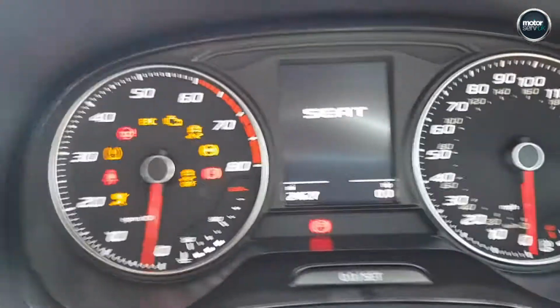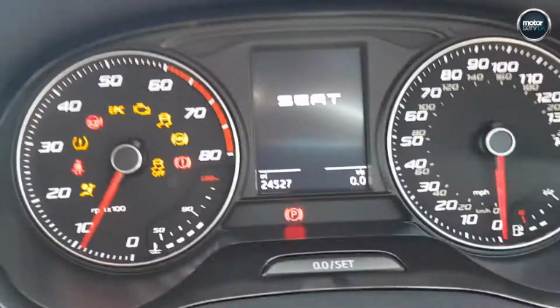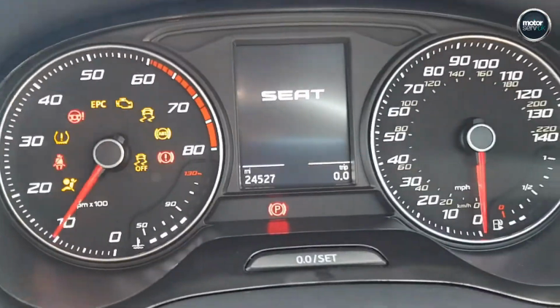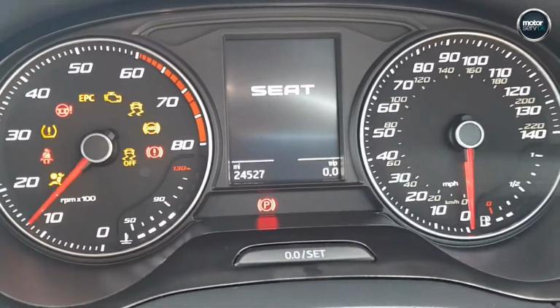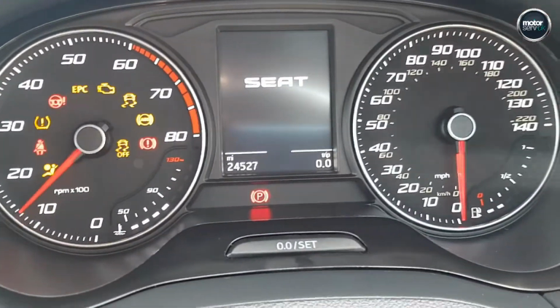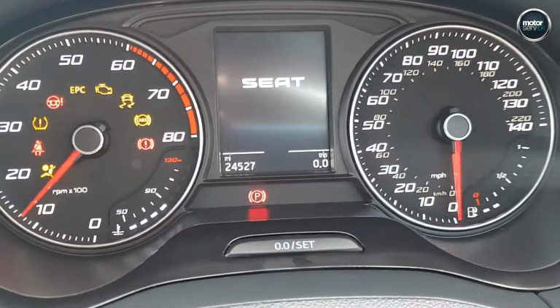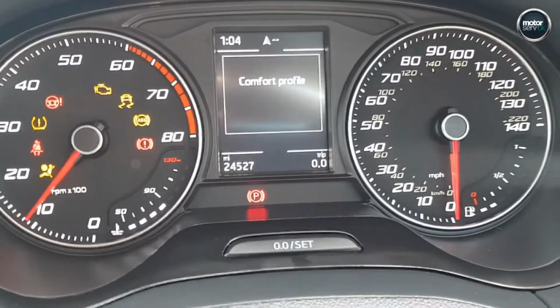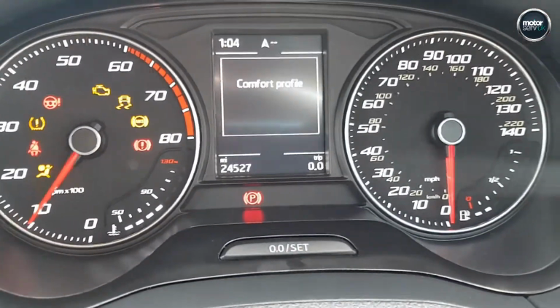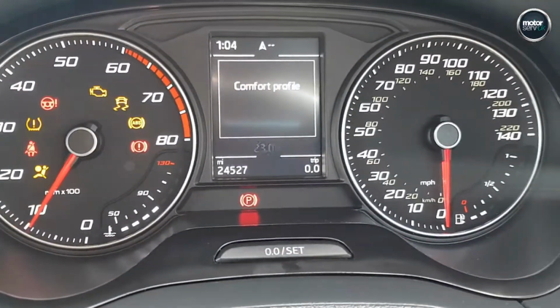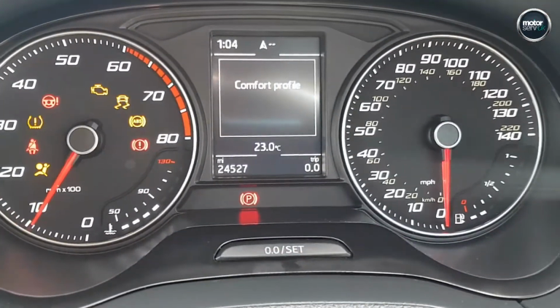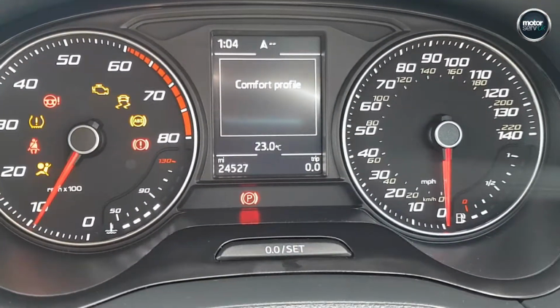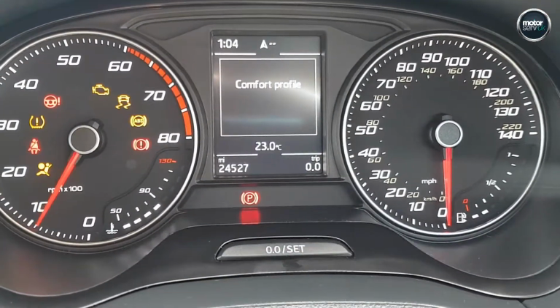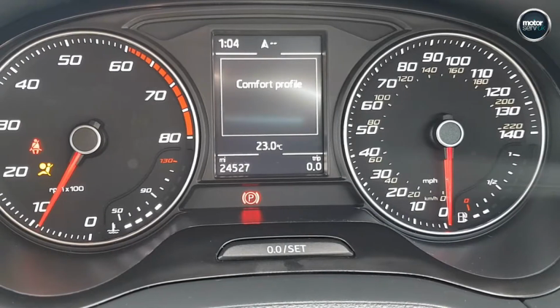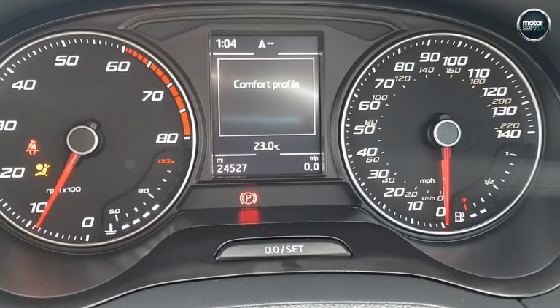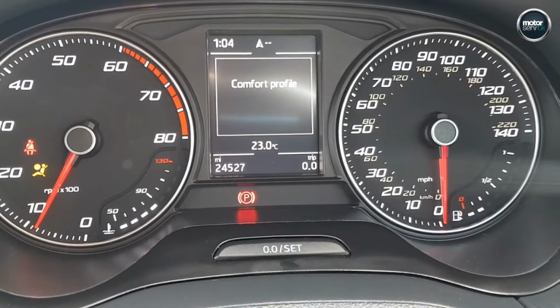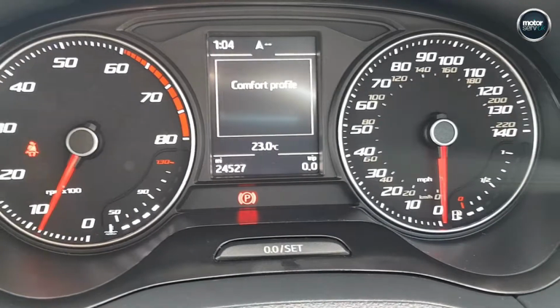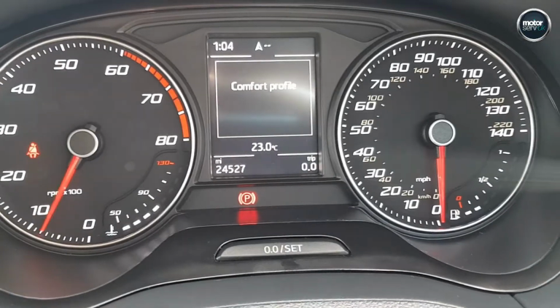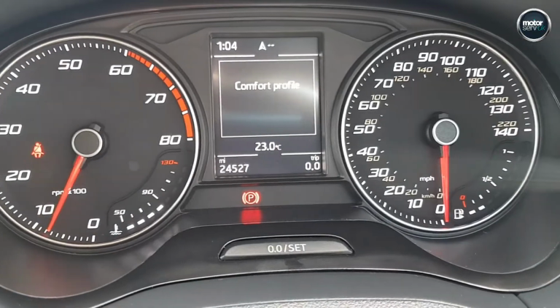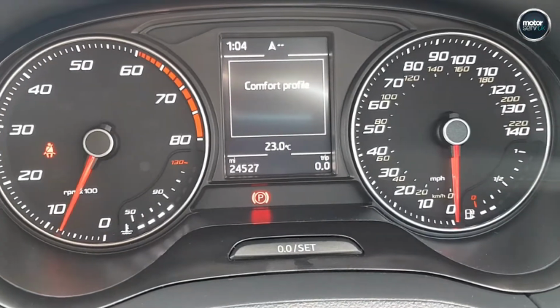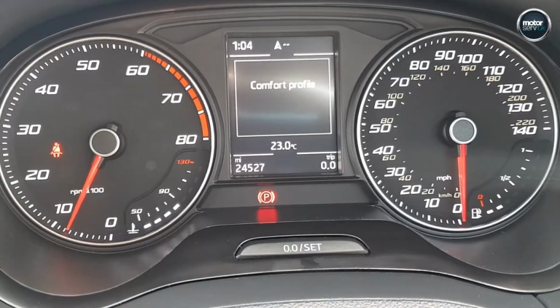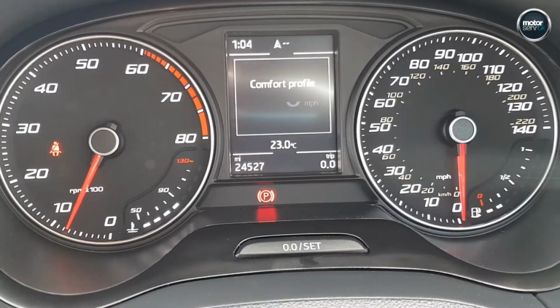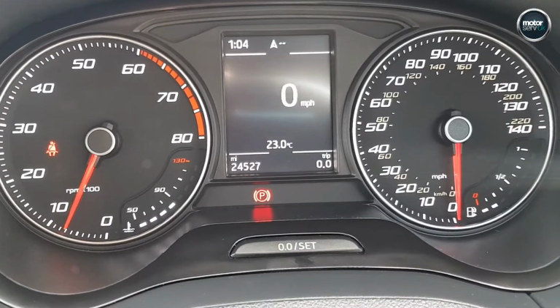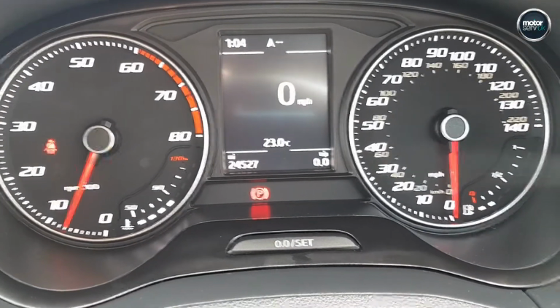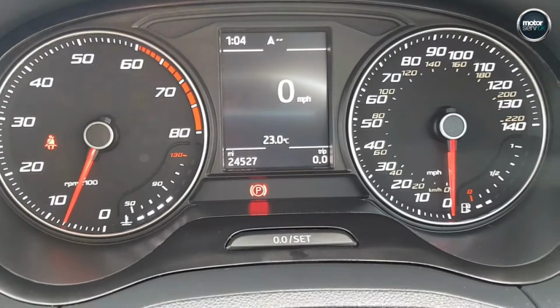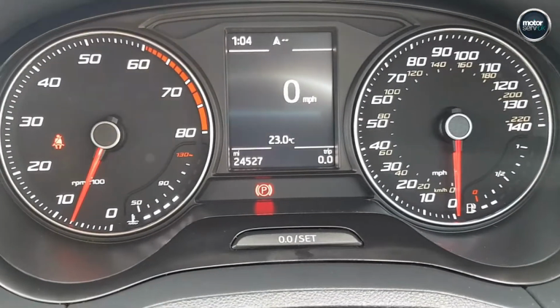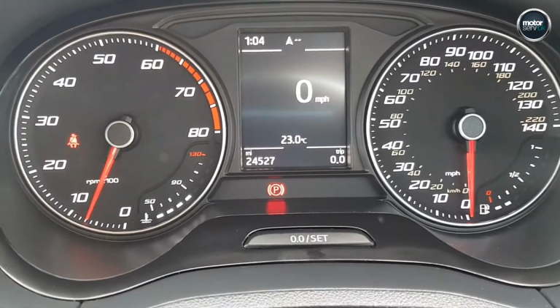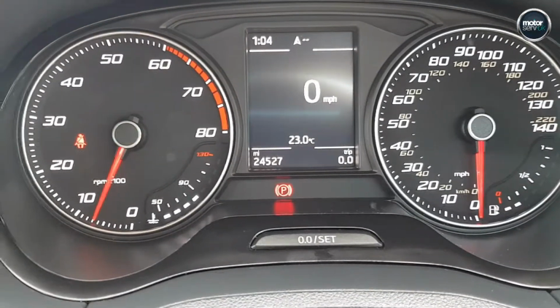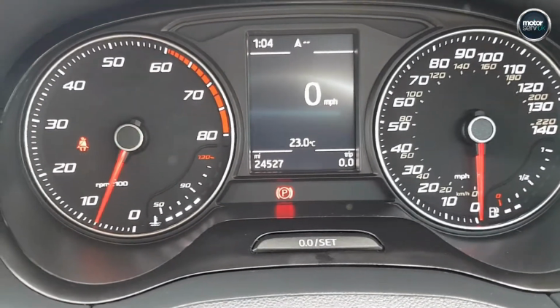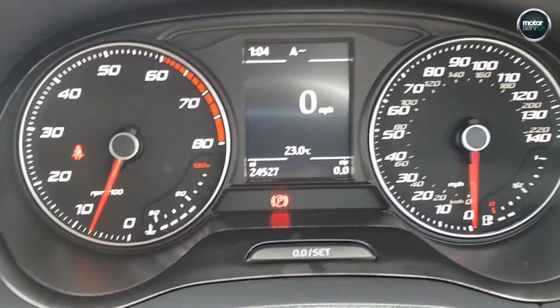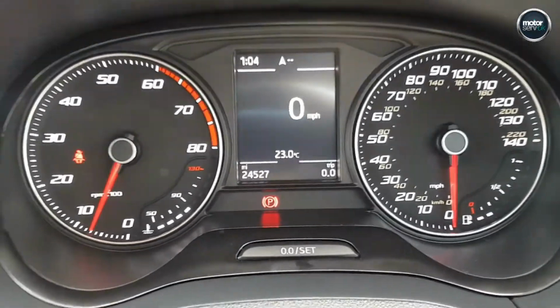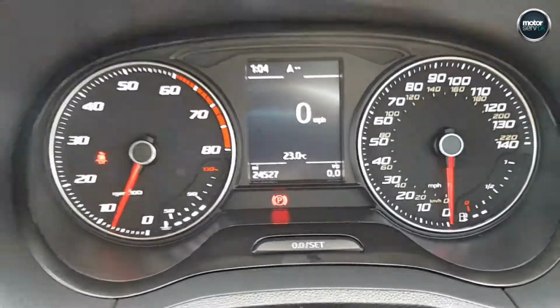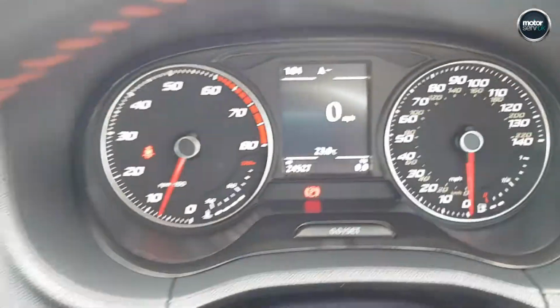There's the mileage there — 24,527 miles.